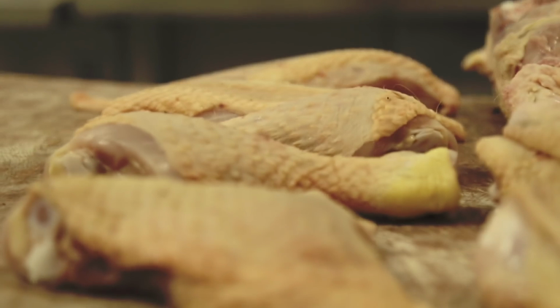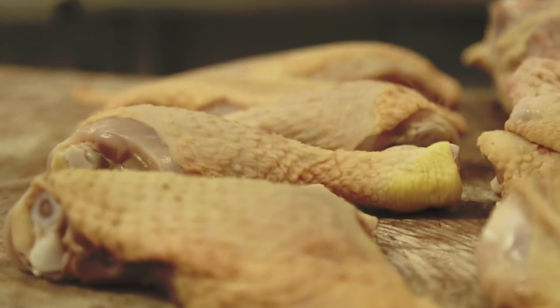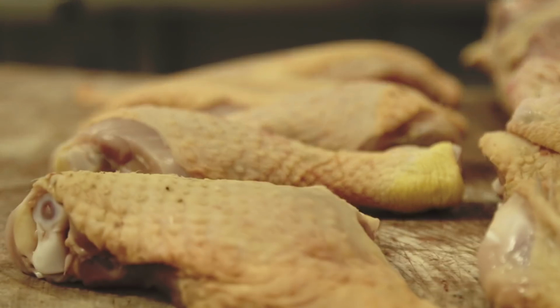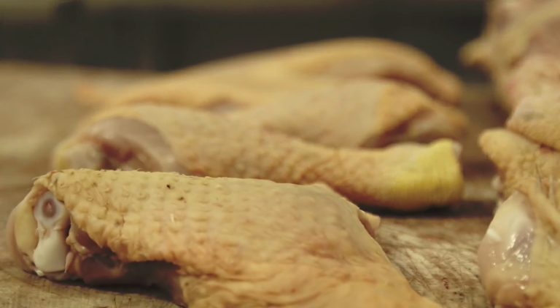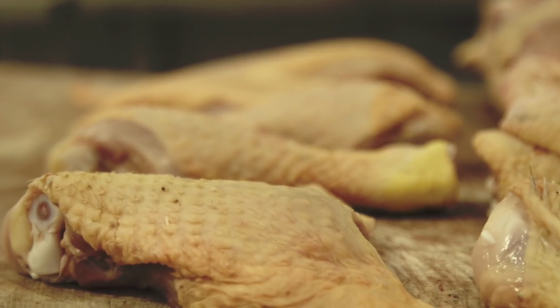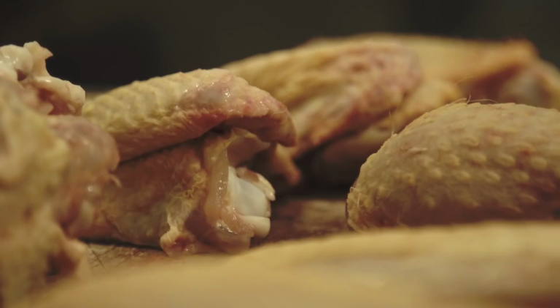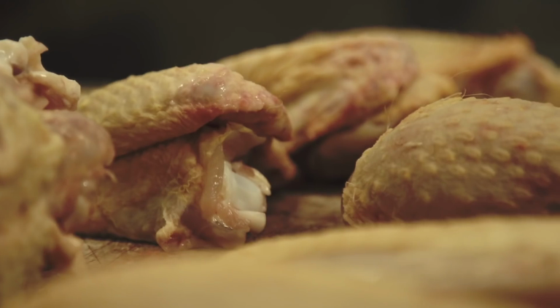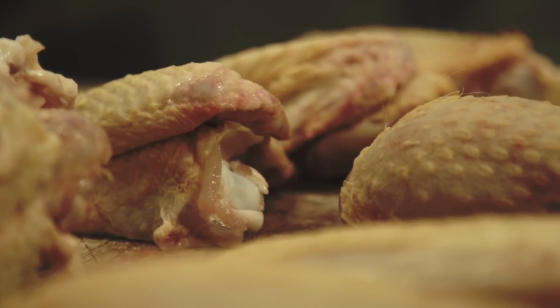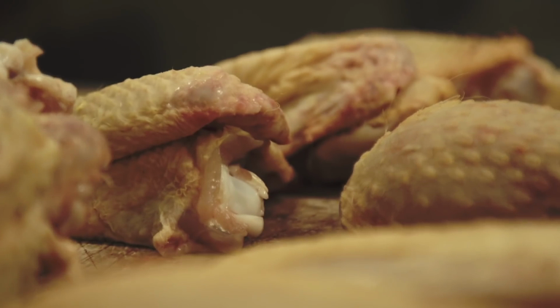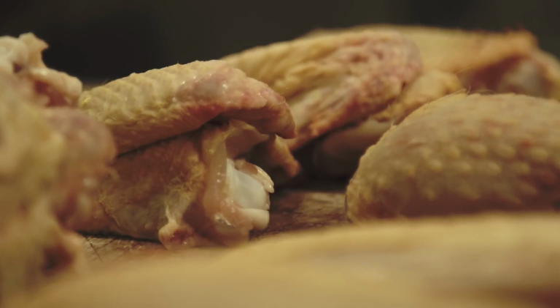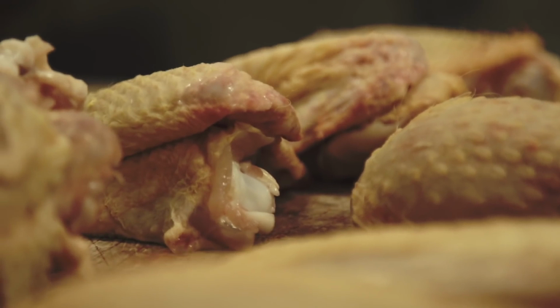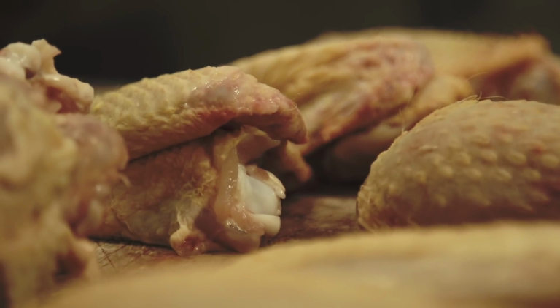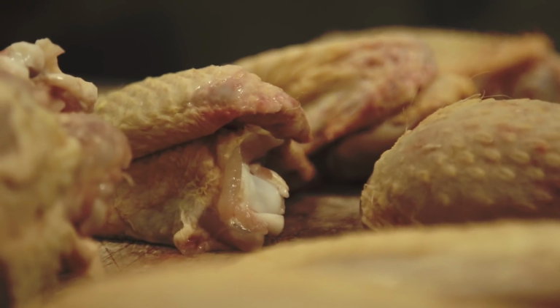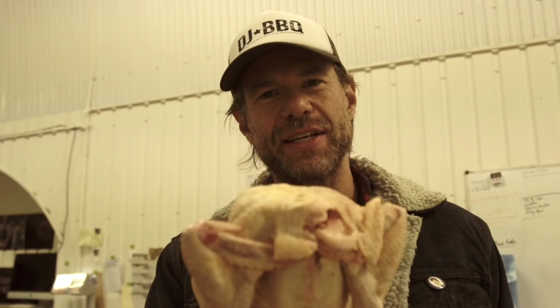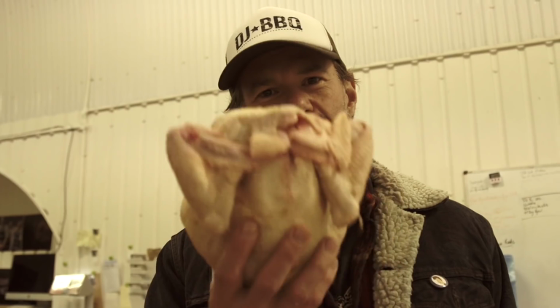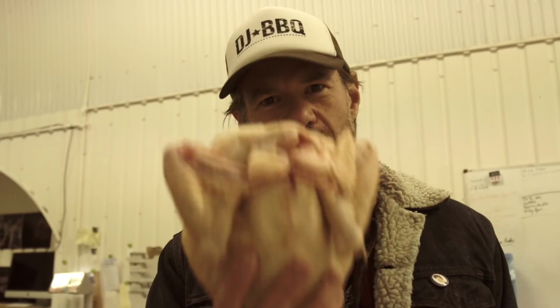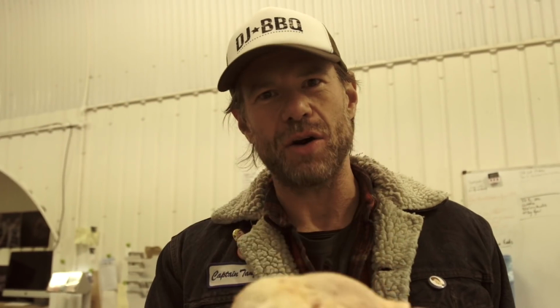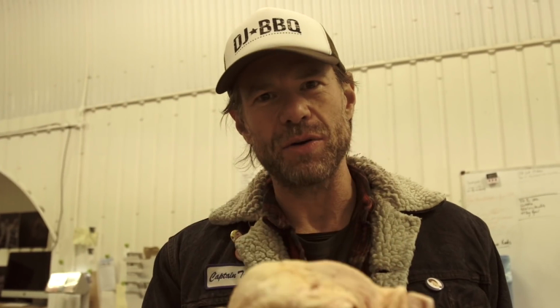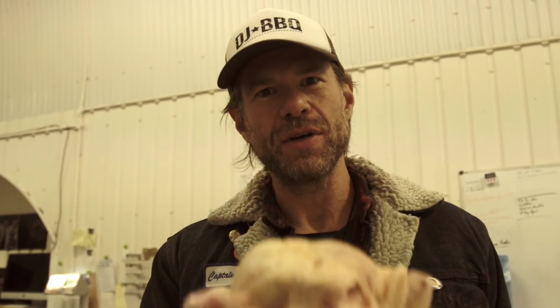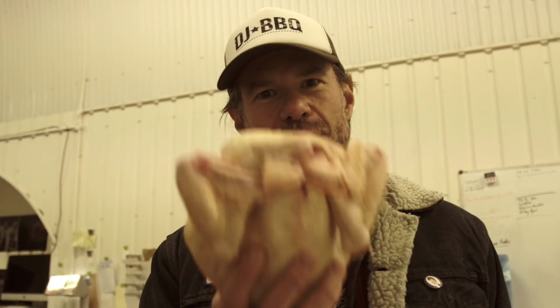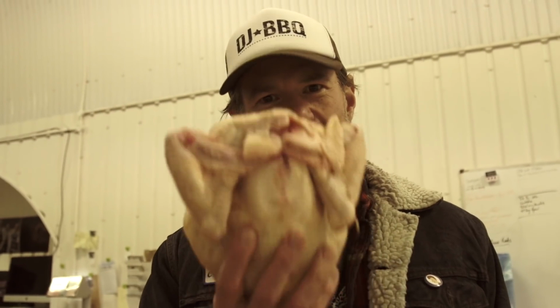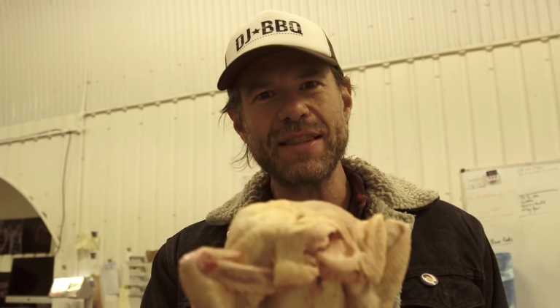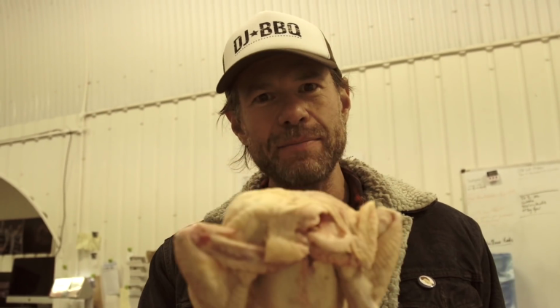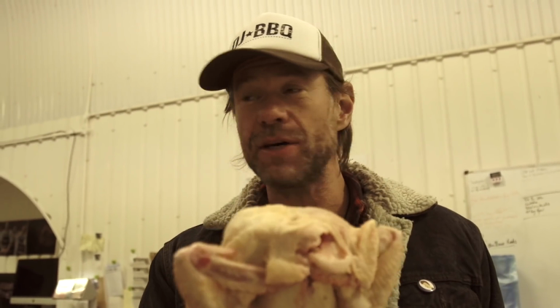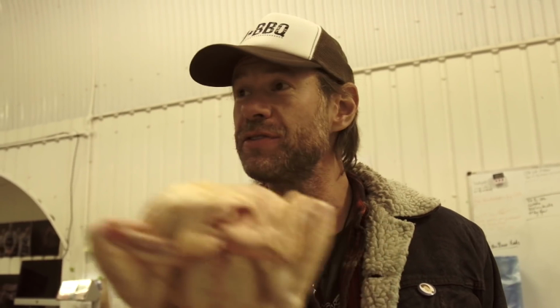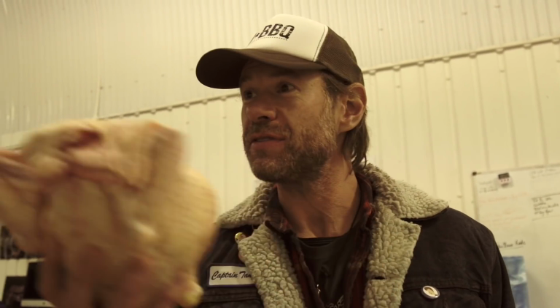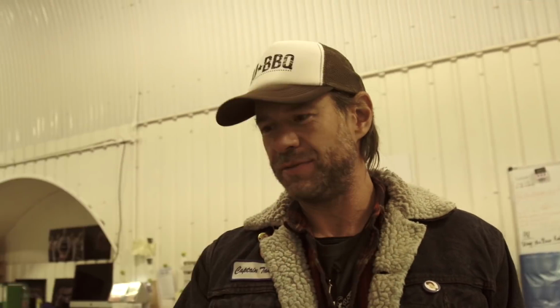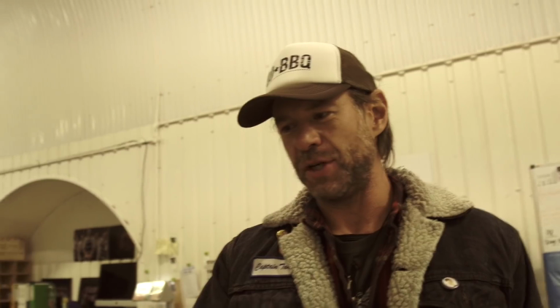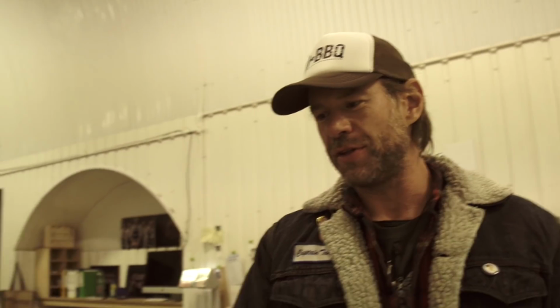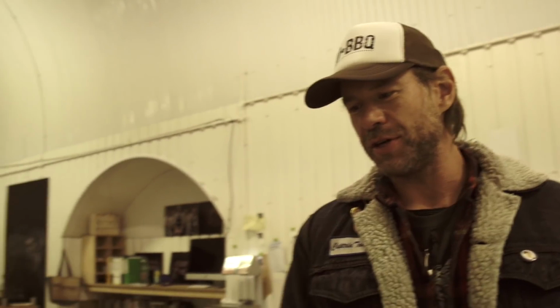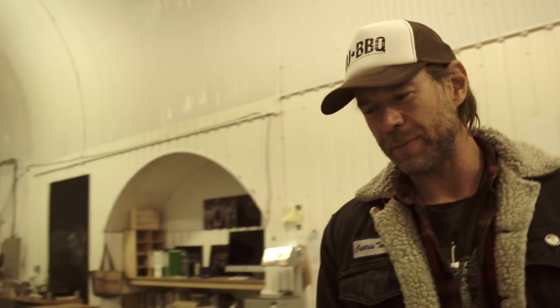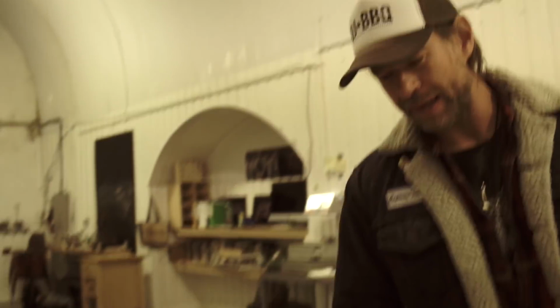Everybody wants to know how to spatchcock a chicken, so Nathan Mills, do the do, man.